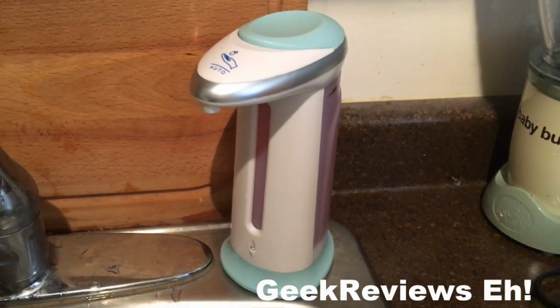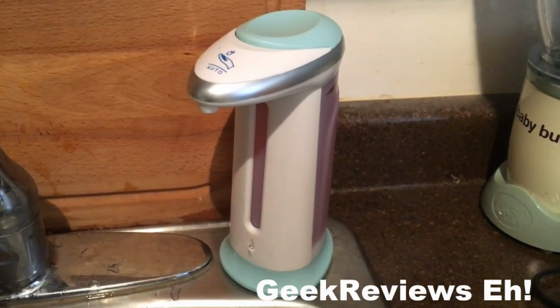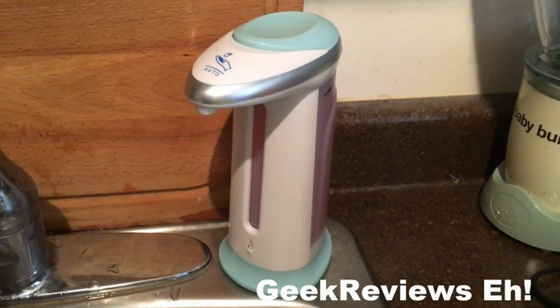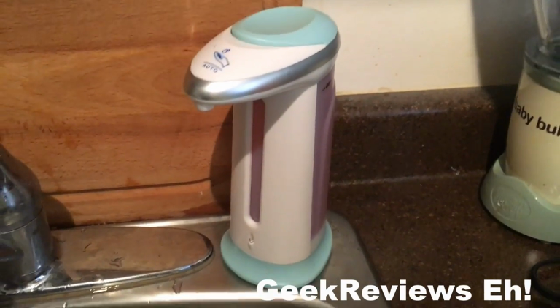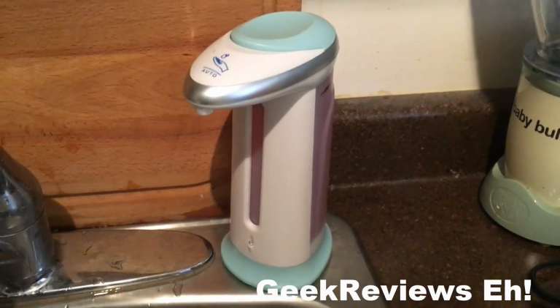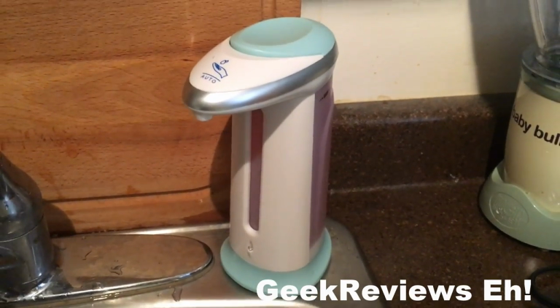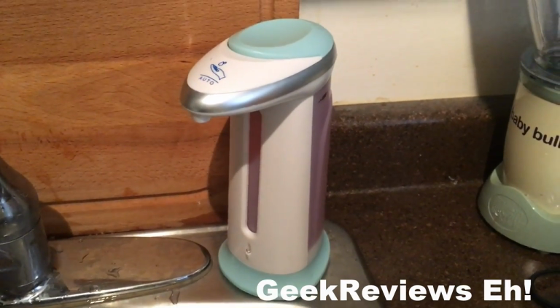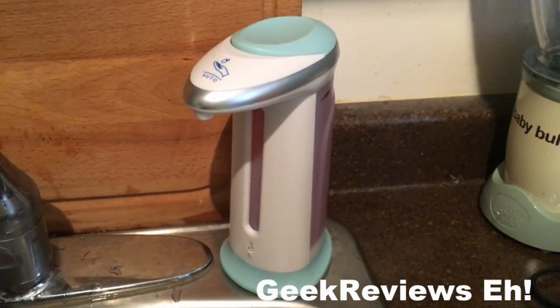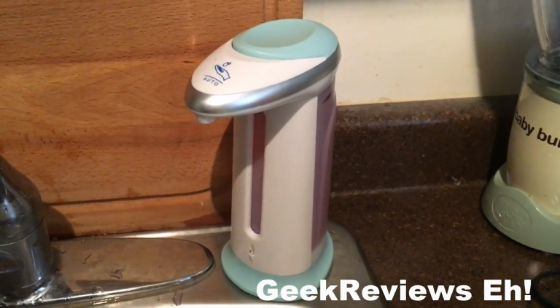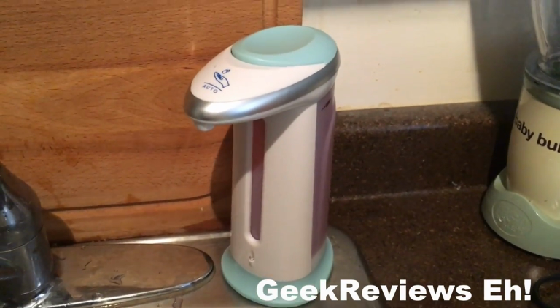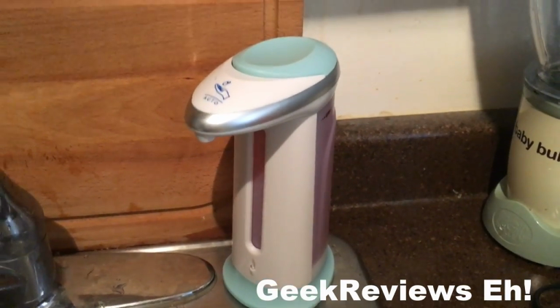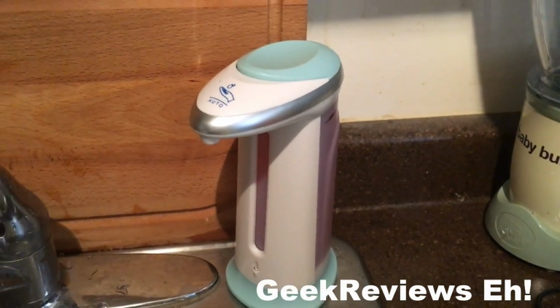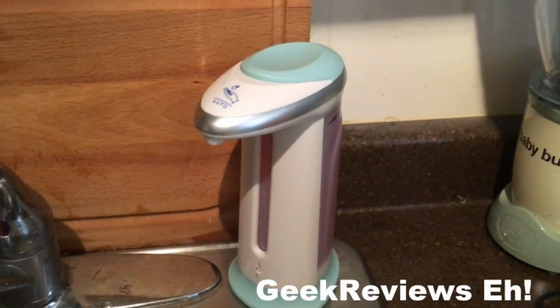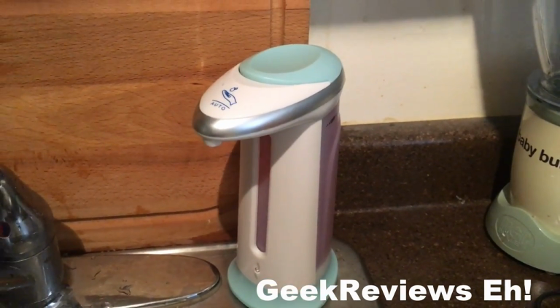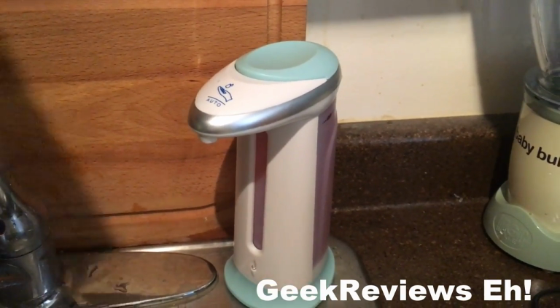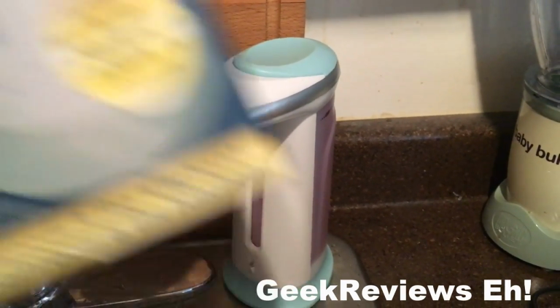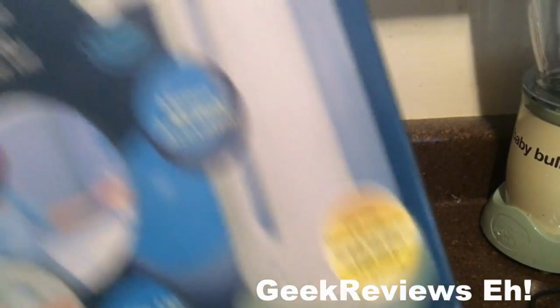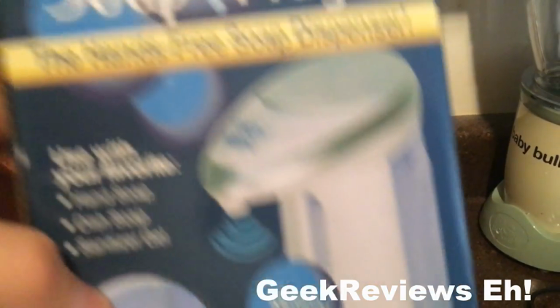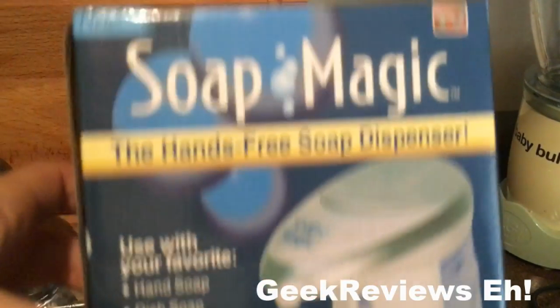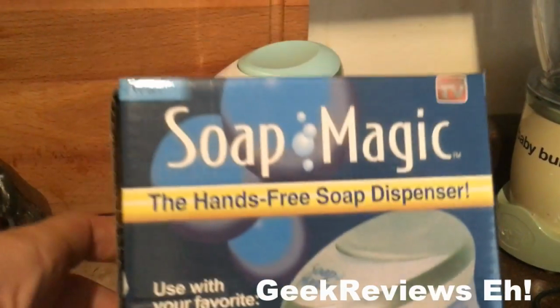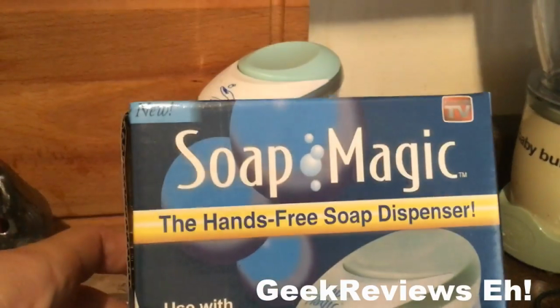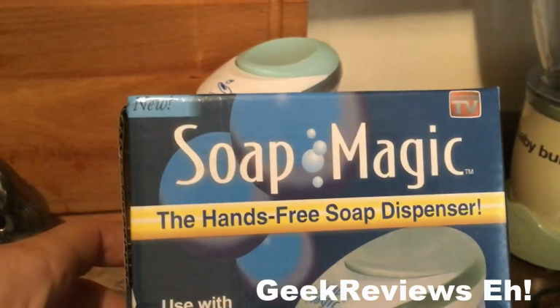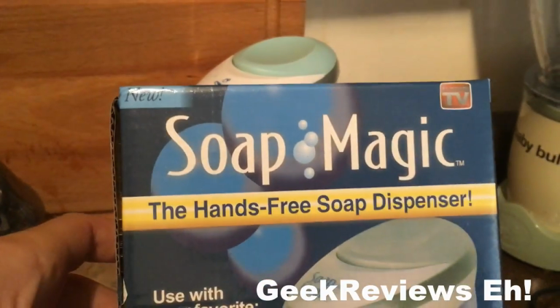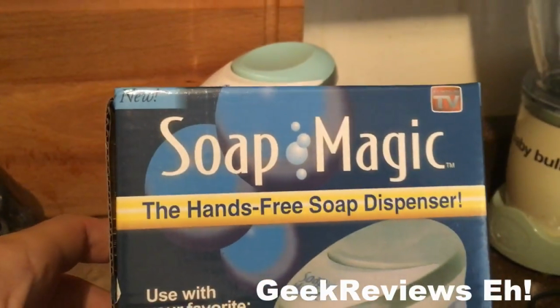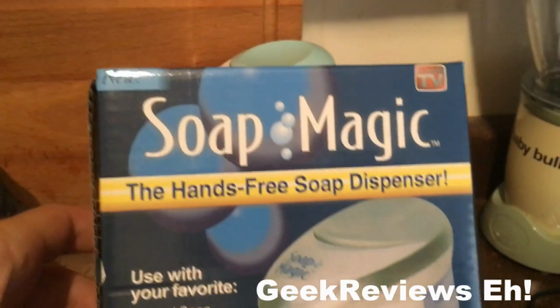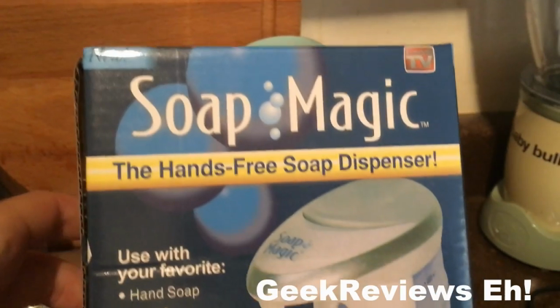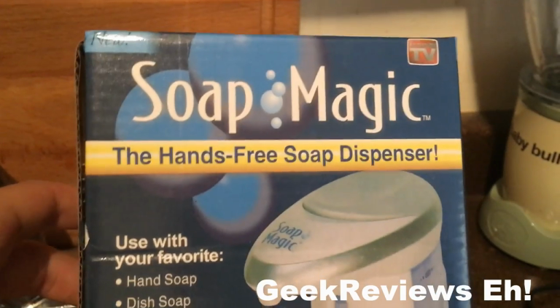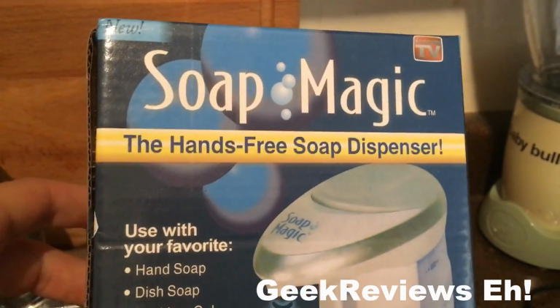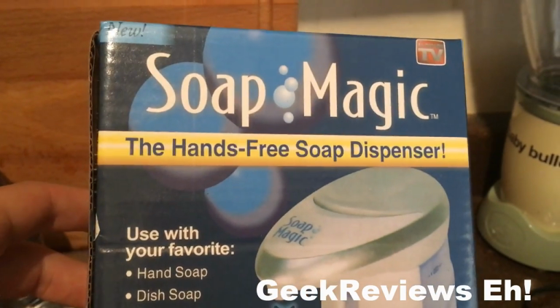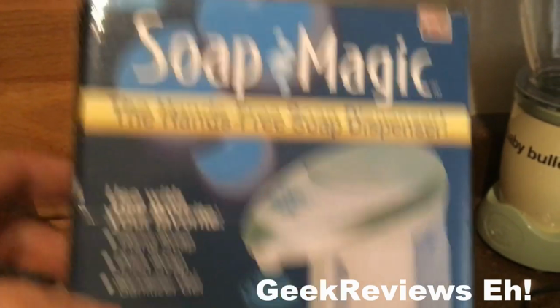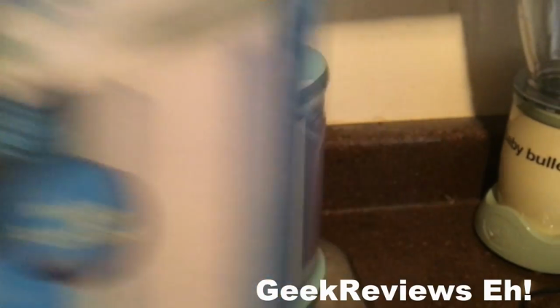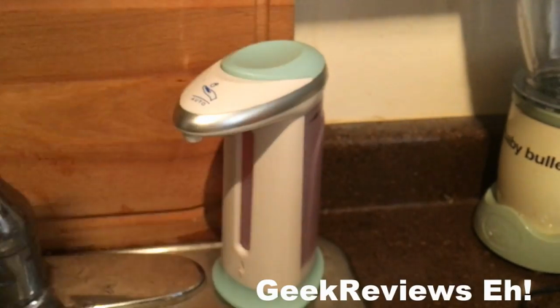What's up everybody, welcome to another exciting episode of Geek Reviews. Today we have the OKFP Soap Magic Hand Dispenser.